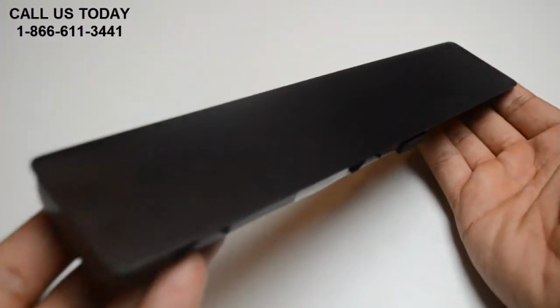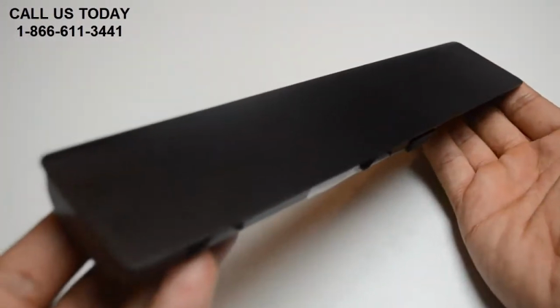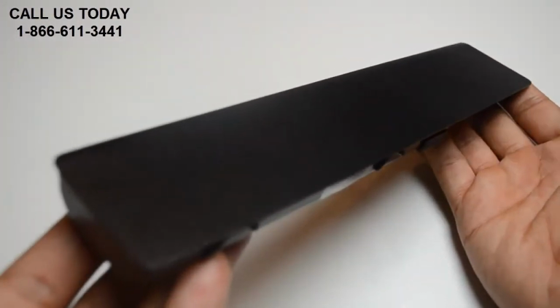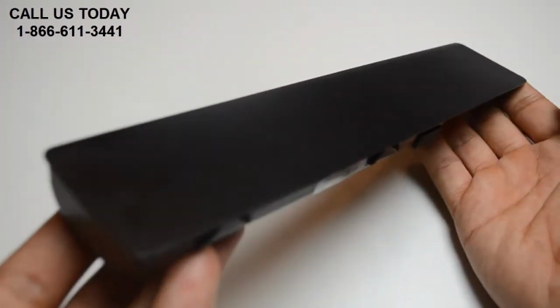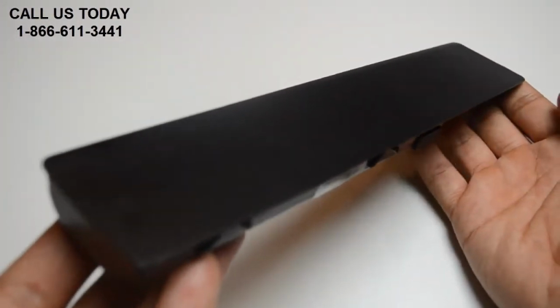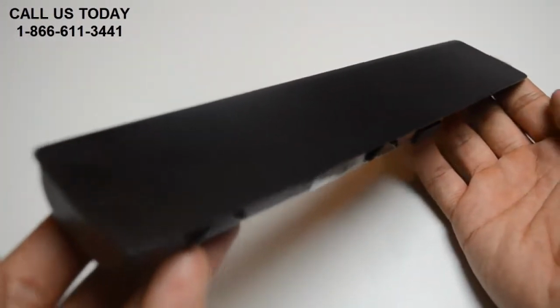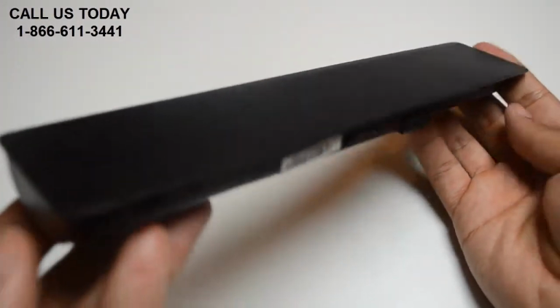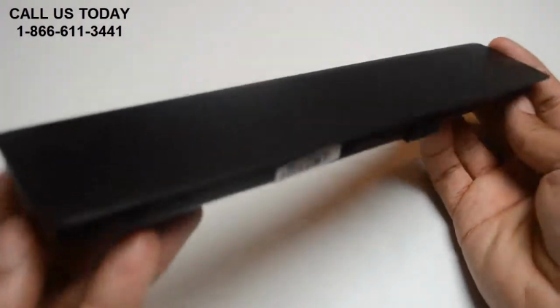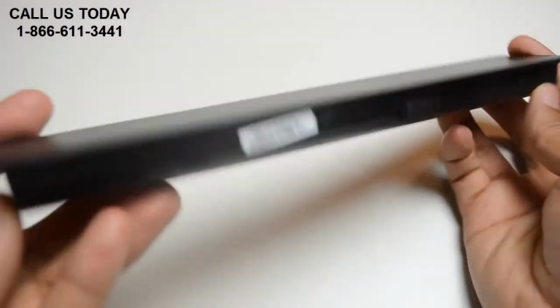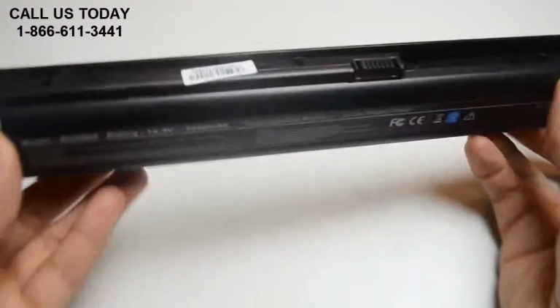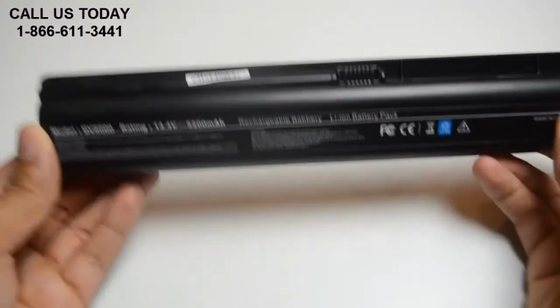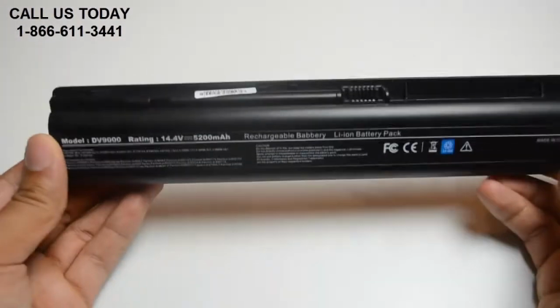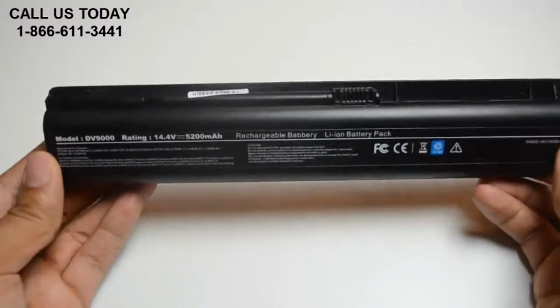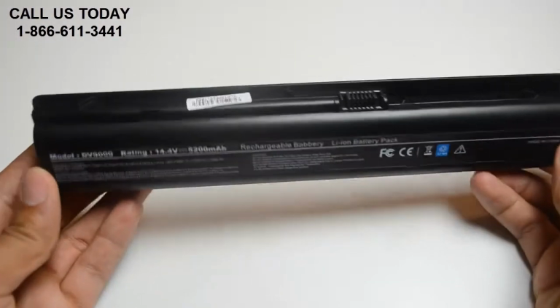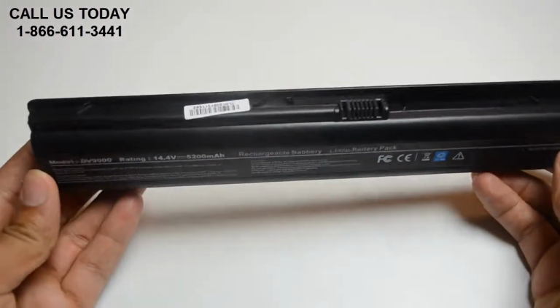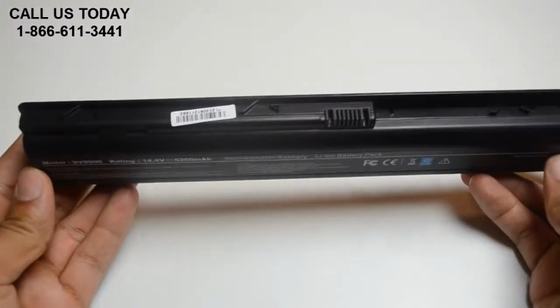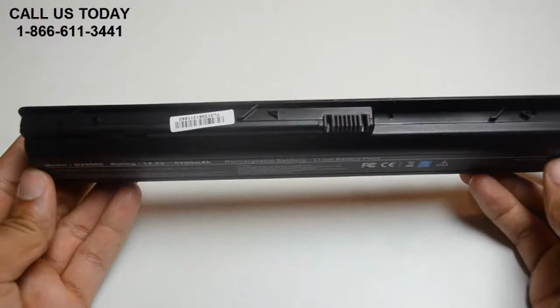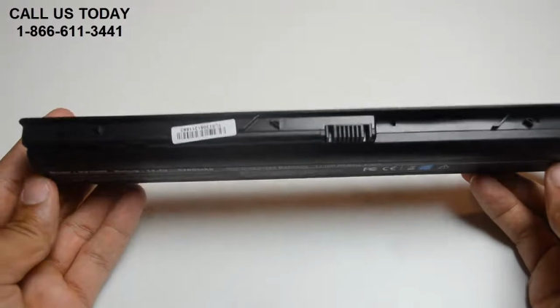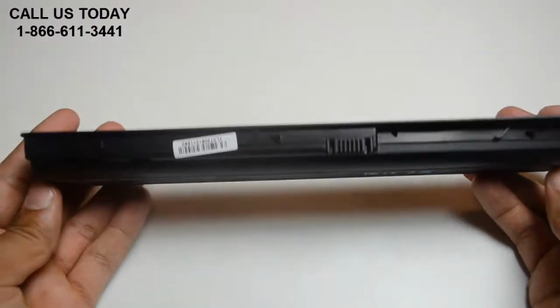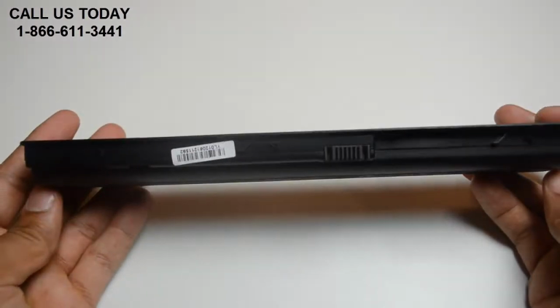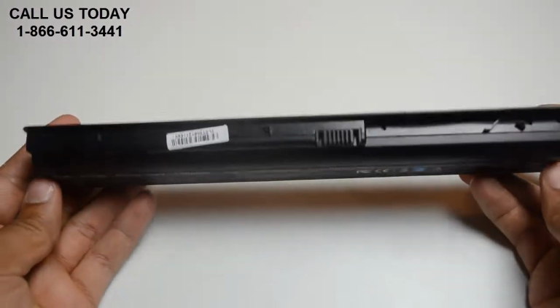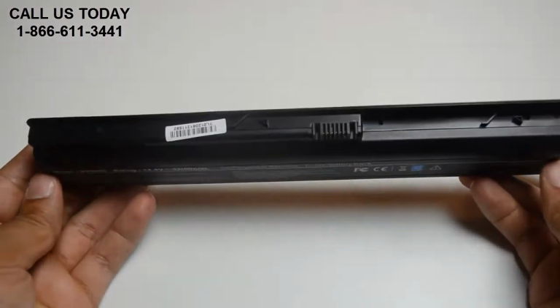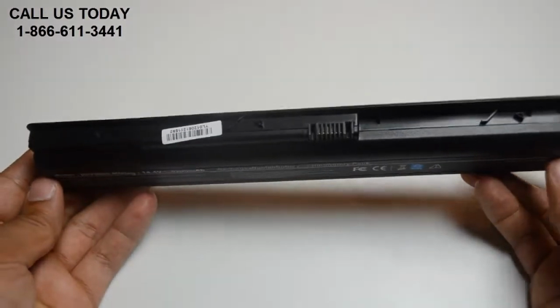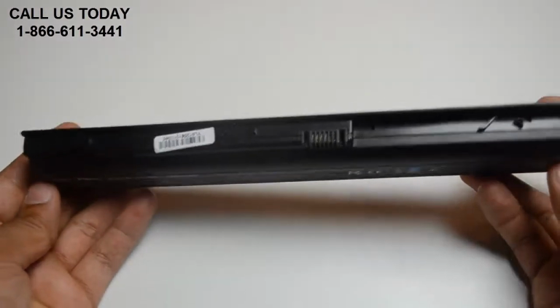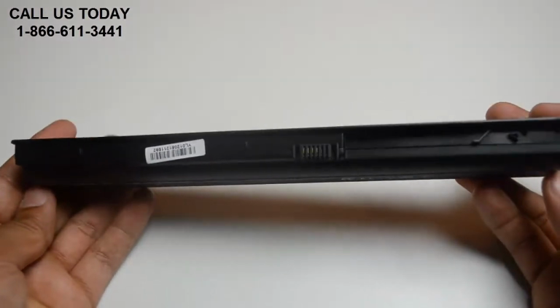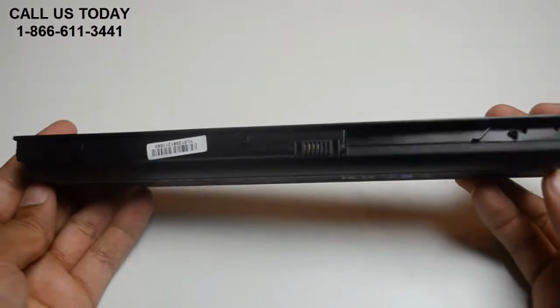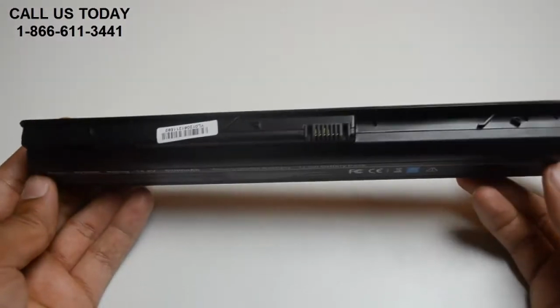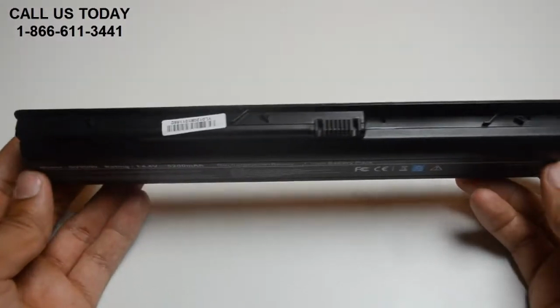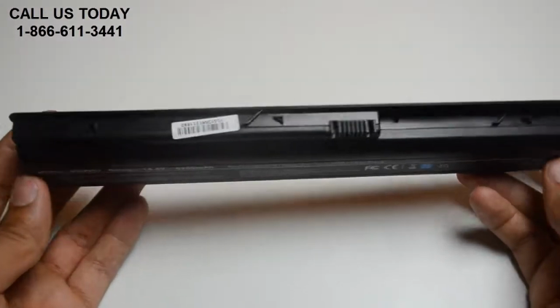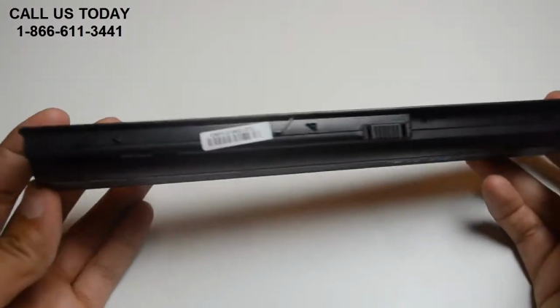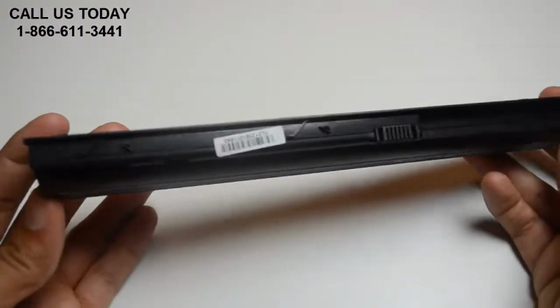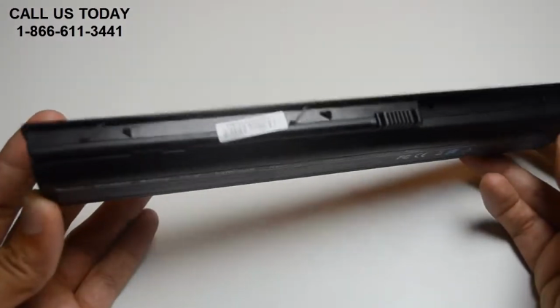All of our batteries are brand new with Samsung power cells, a Texas Instruments computer chip, and they're never used or refurbished.